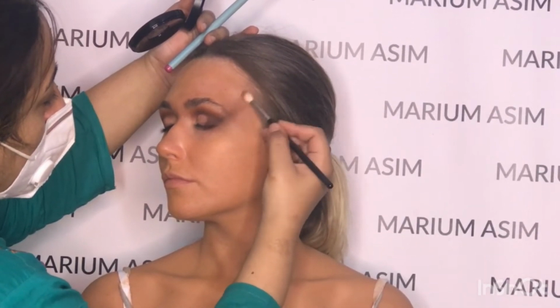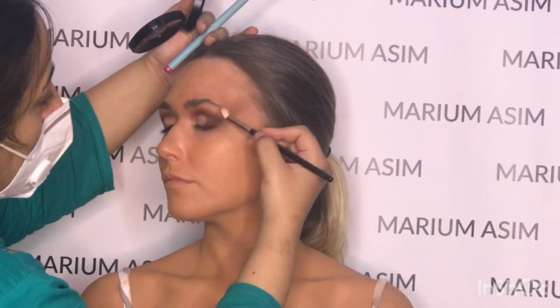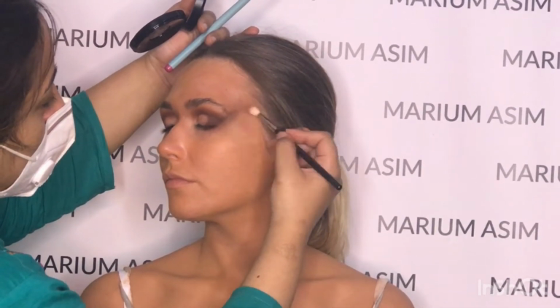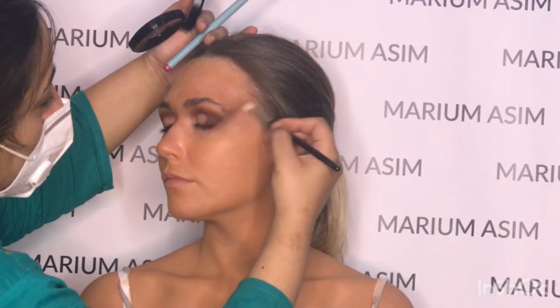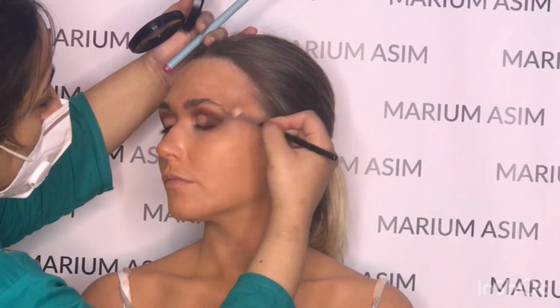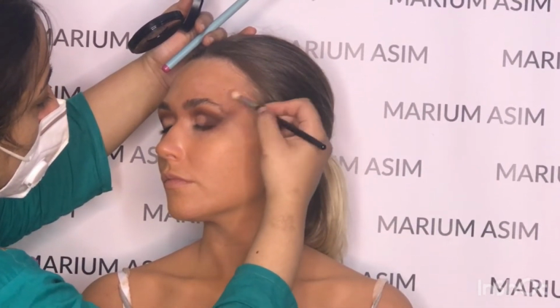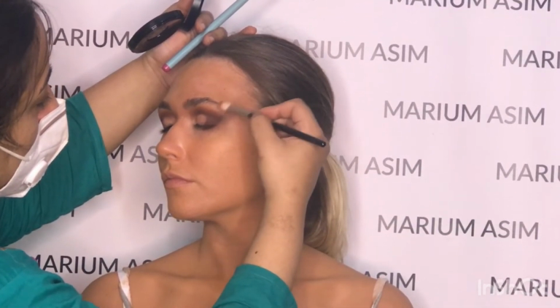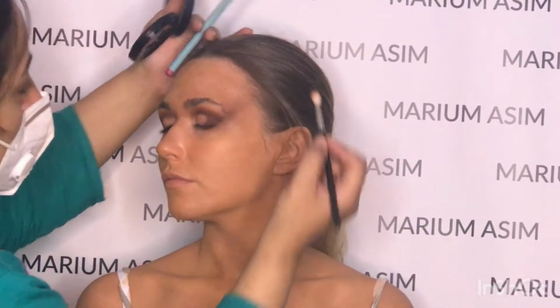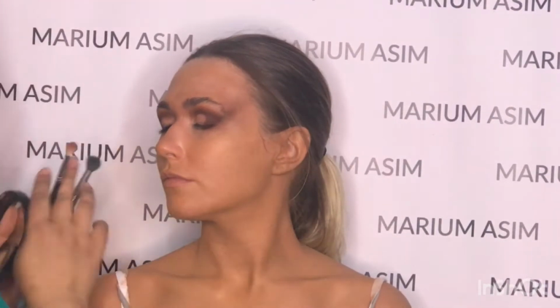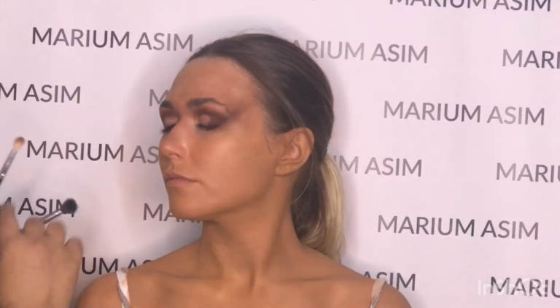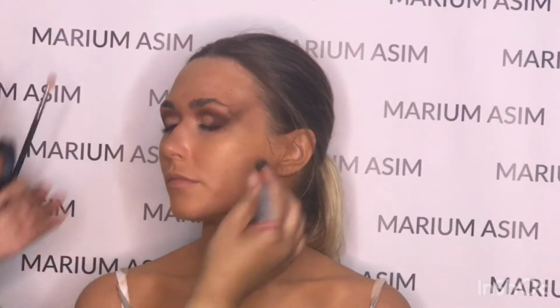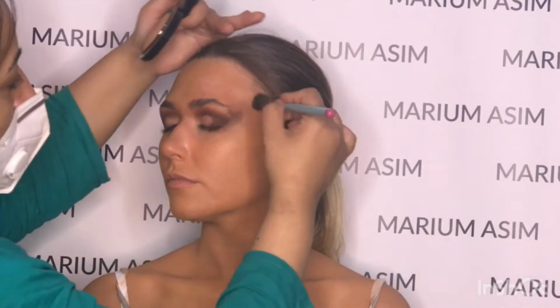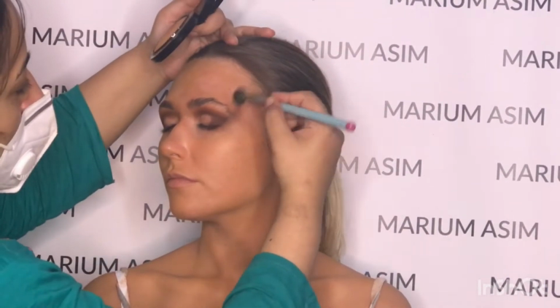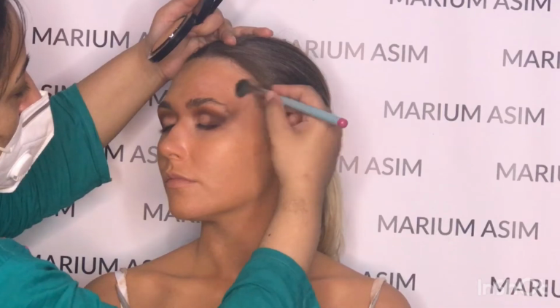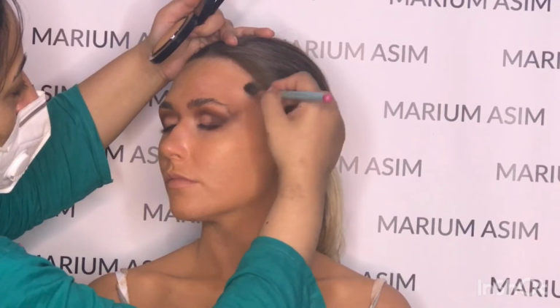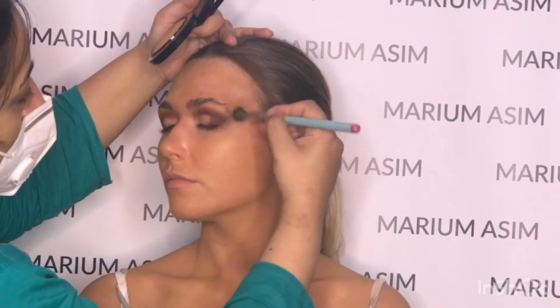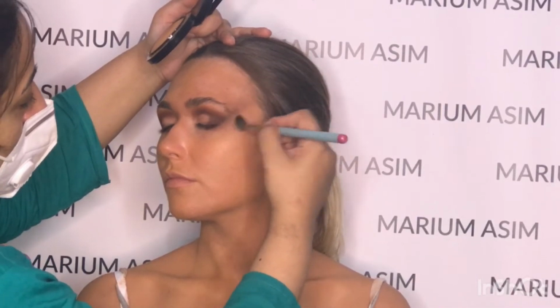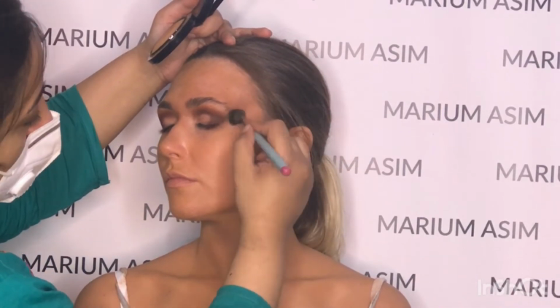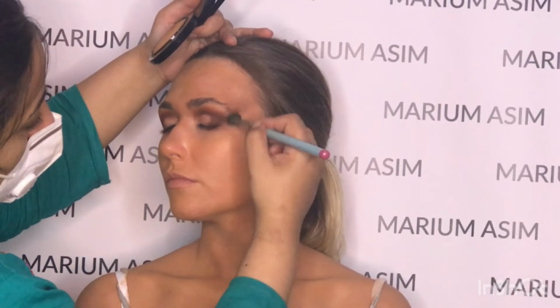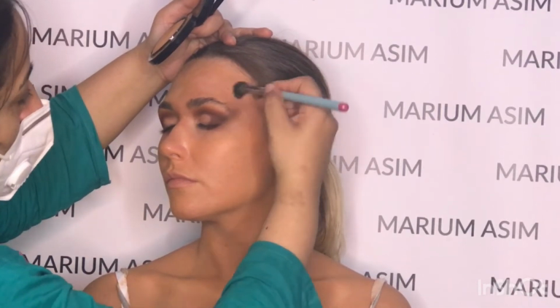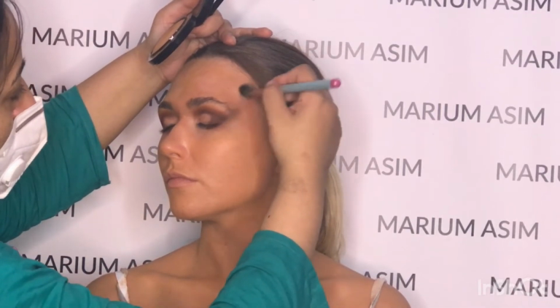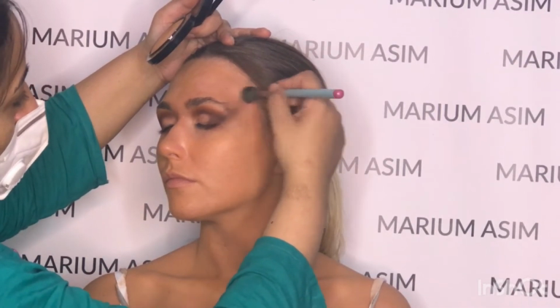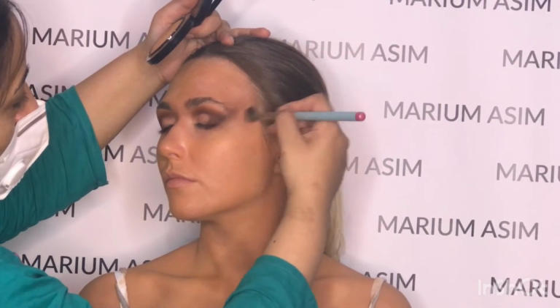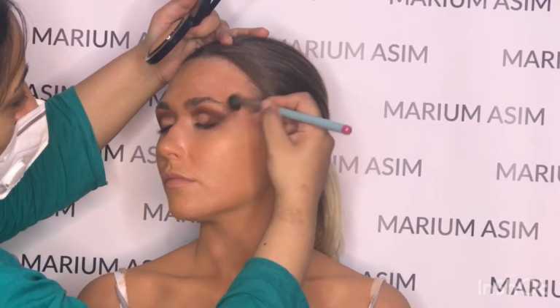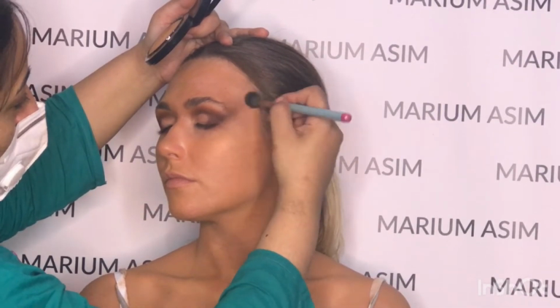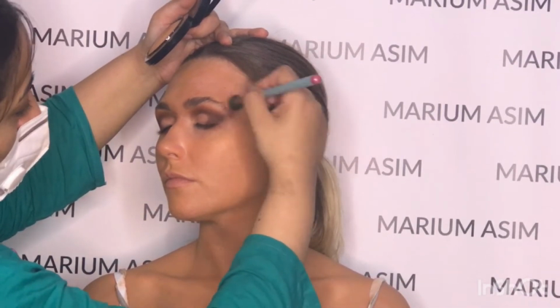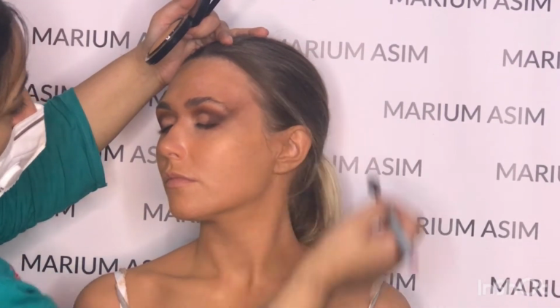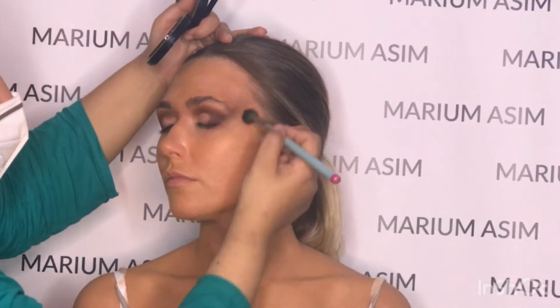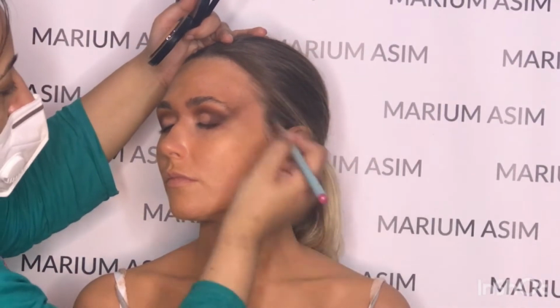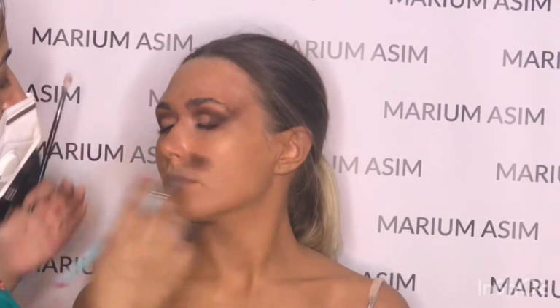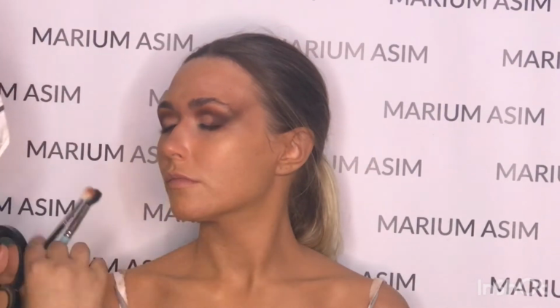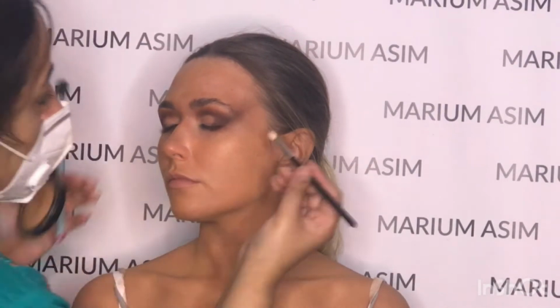Now I'm blending all the eyeshadows towards the temple area with the Matte Mineral Eyes skin finish, and then further diffusing all the eyeshadows with a bigger brush.